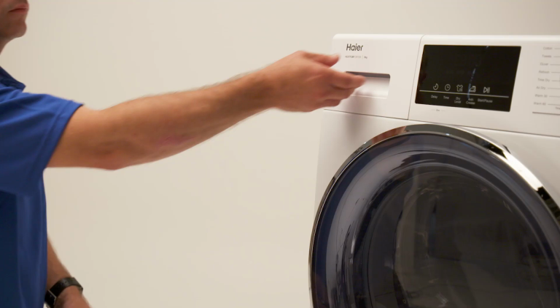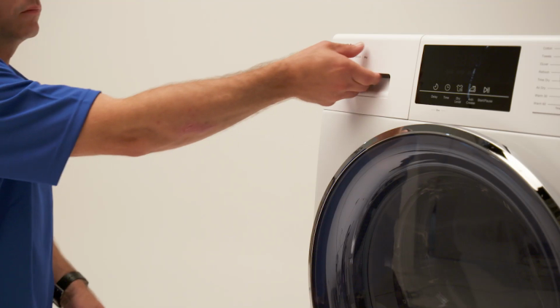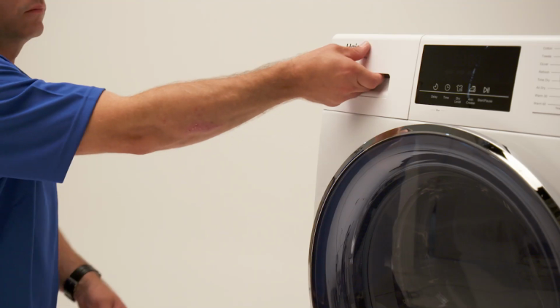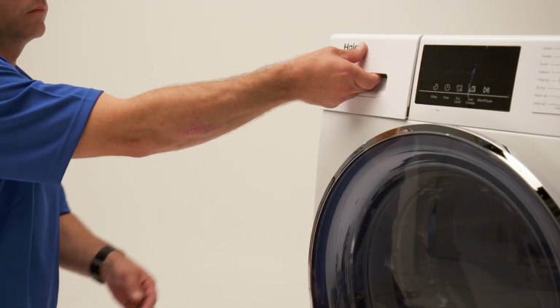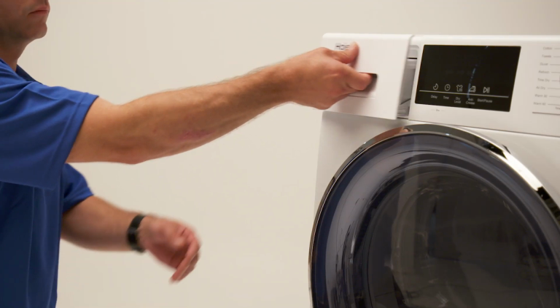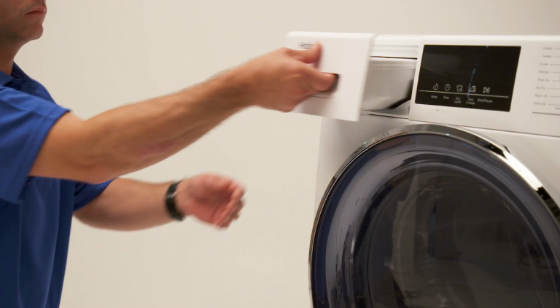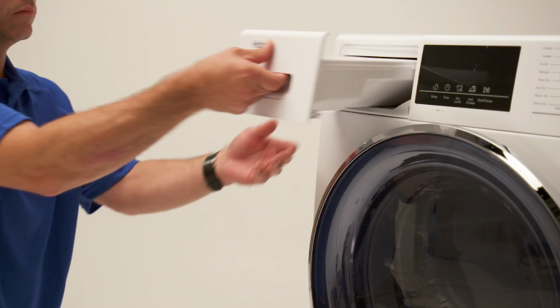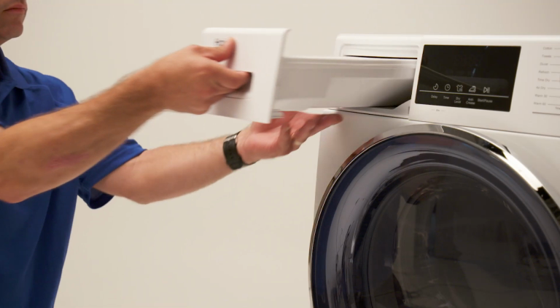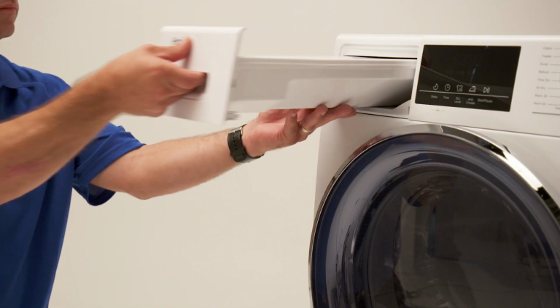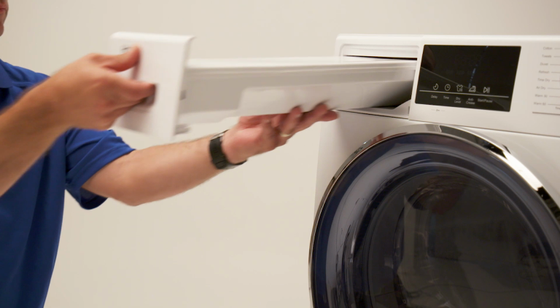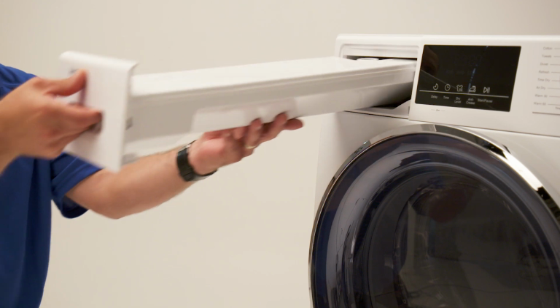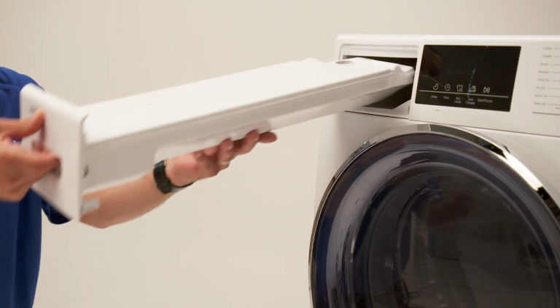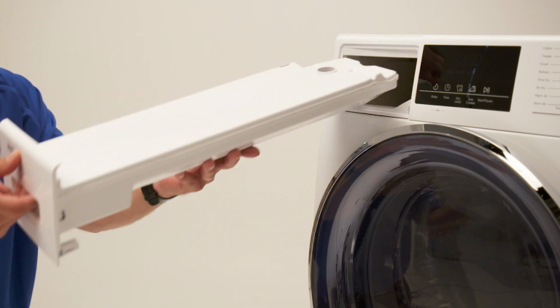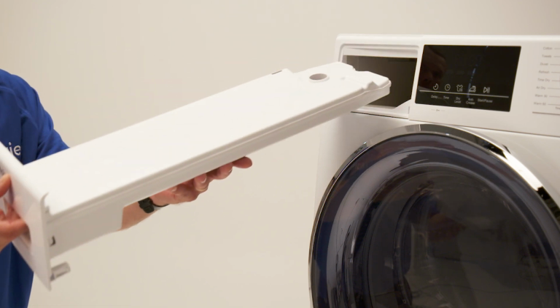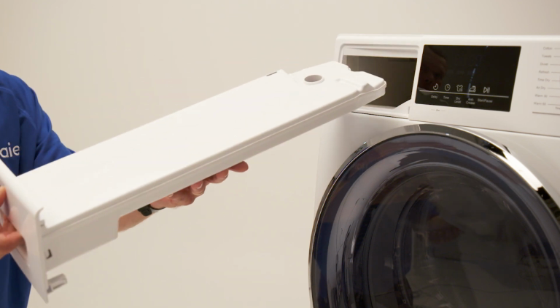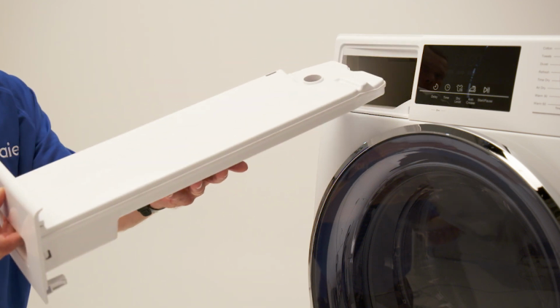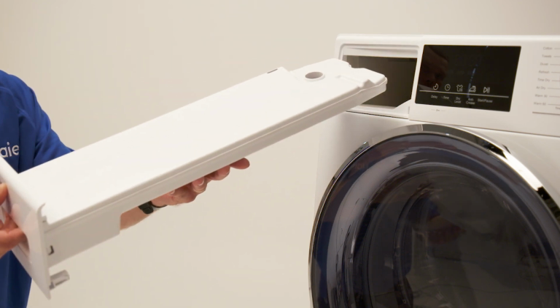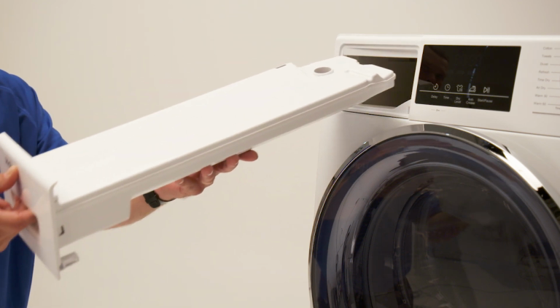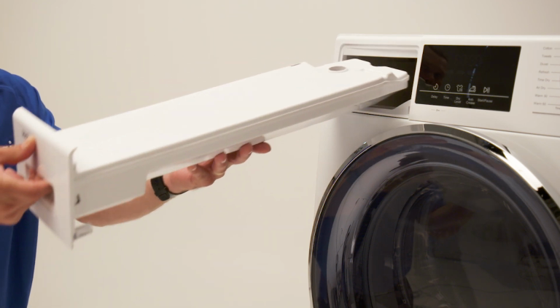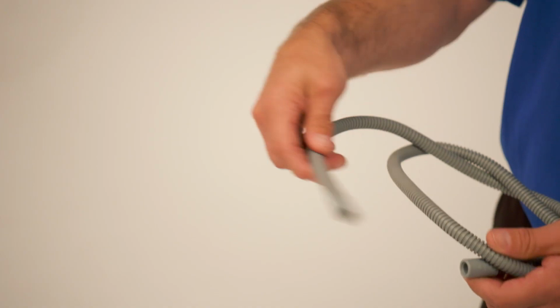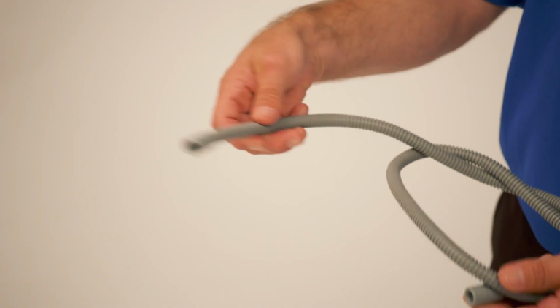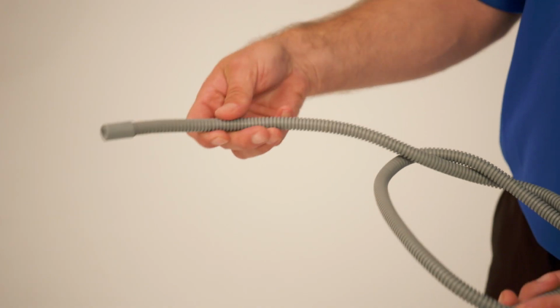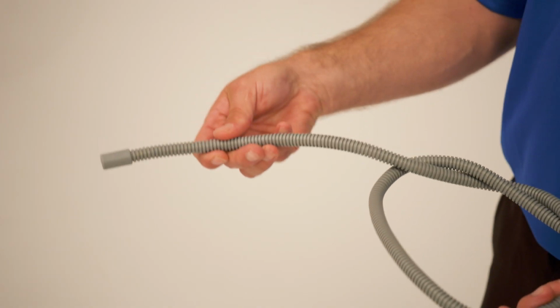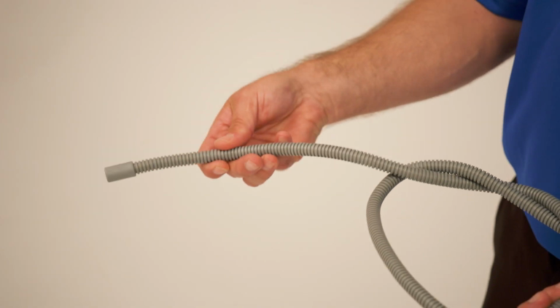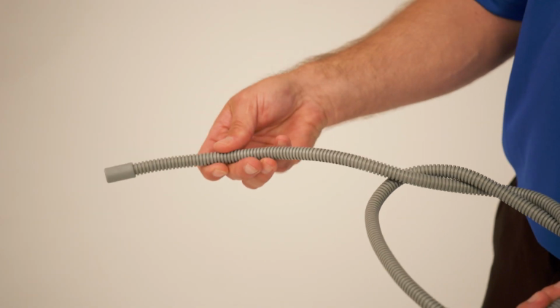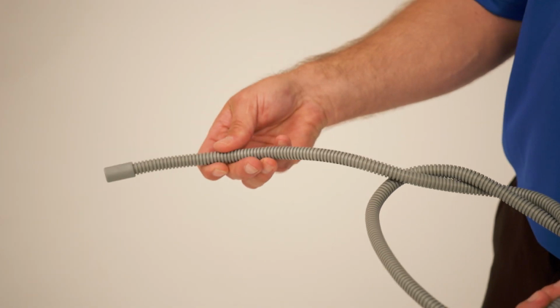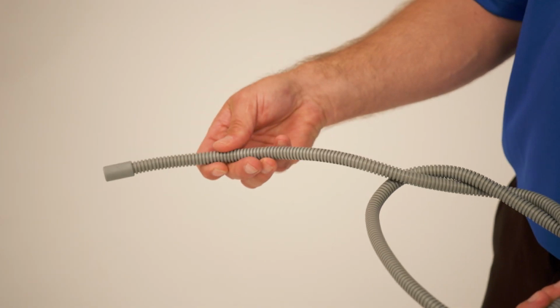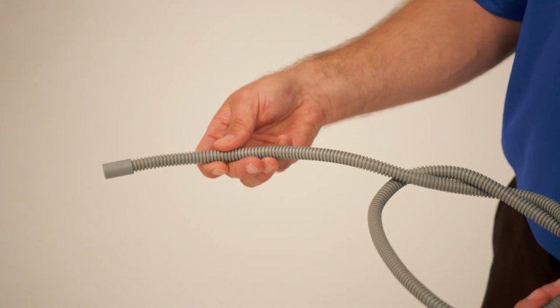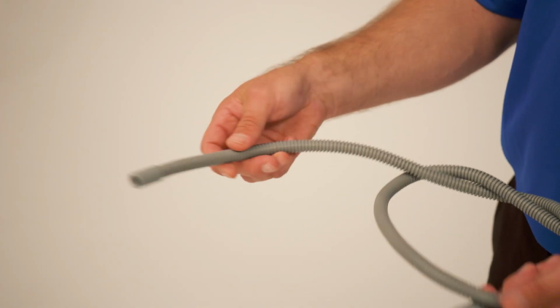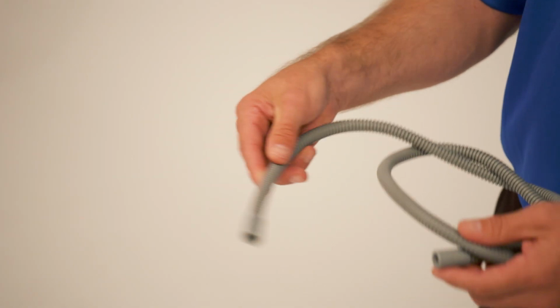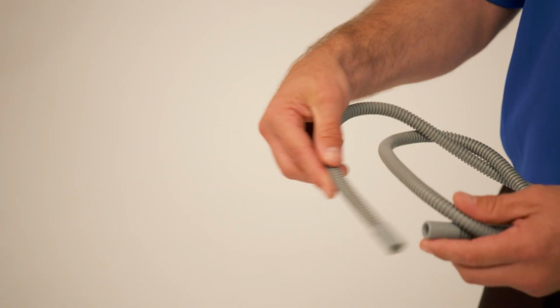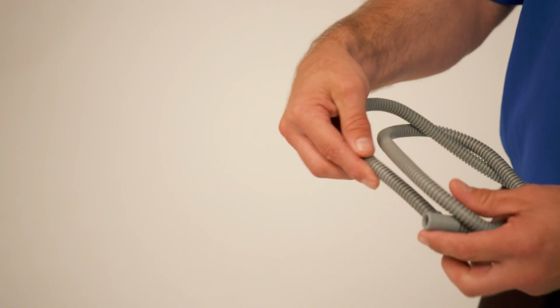It has a built-in water collector. However, you also have the option to connect the drain hose to your drain outlet.